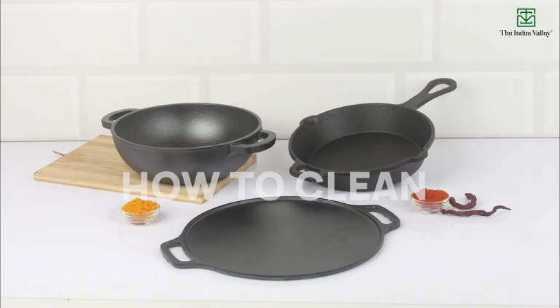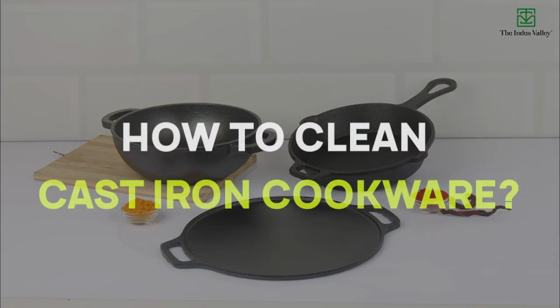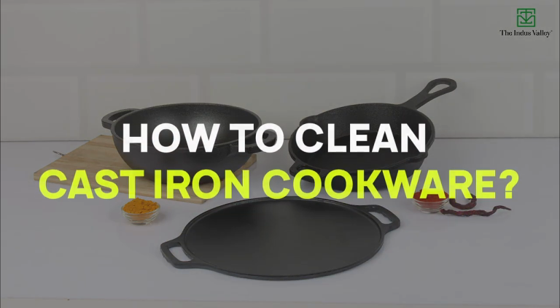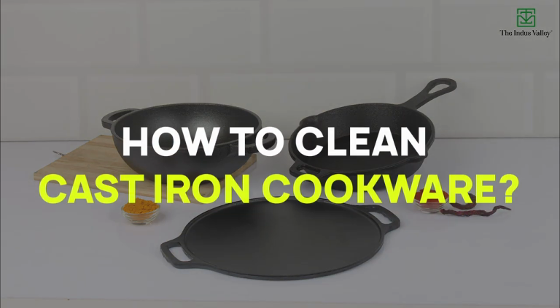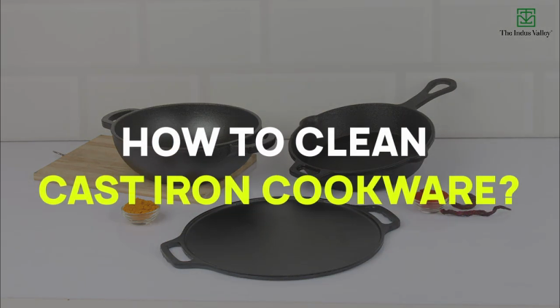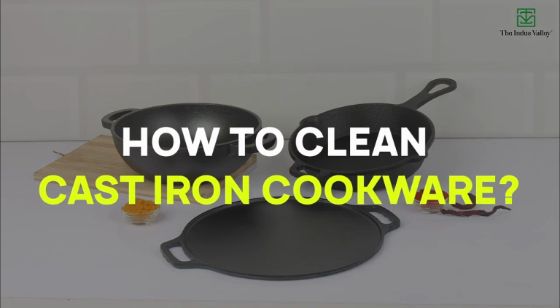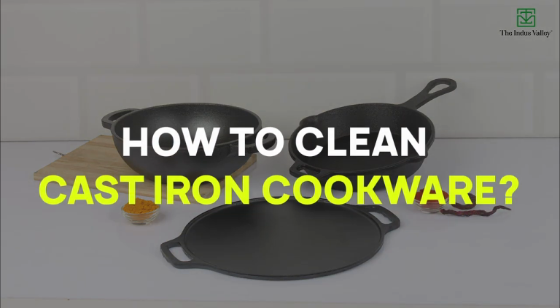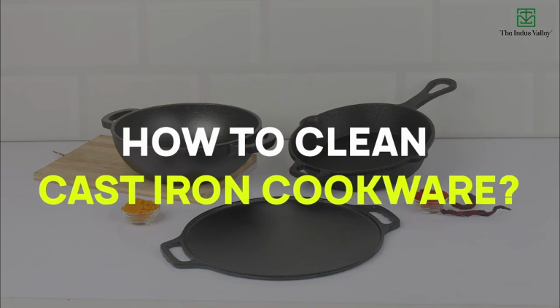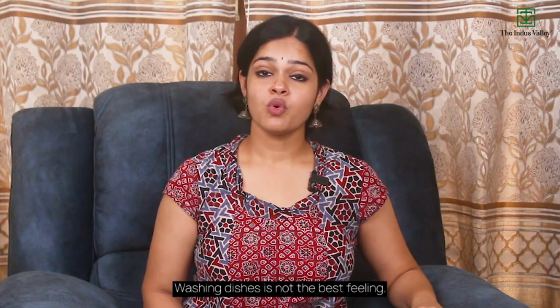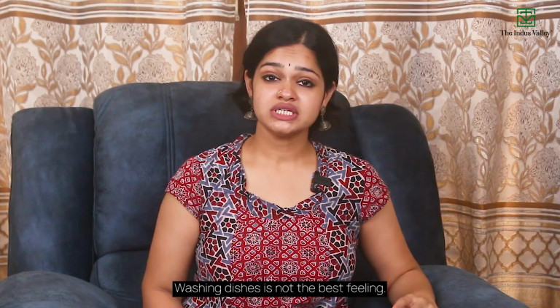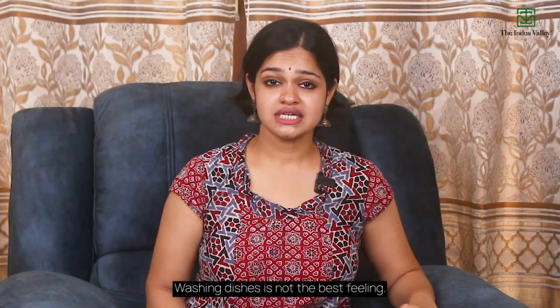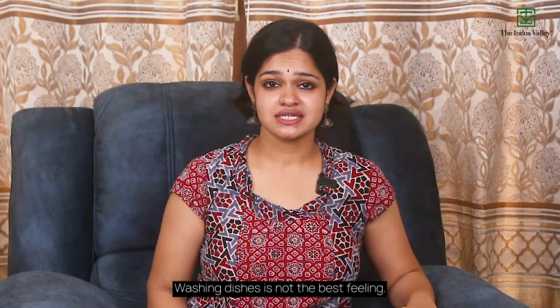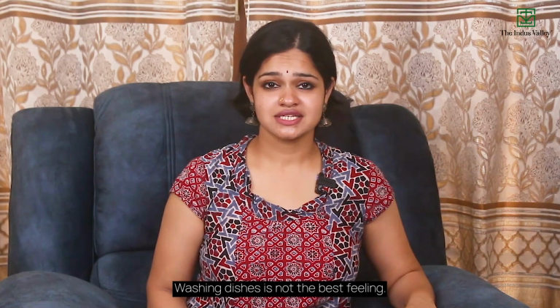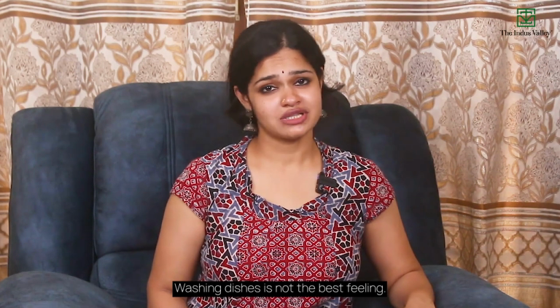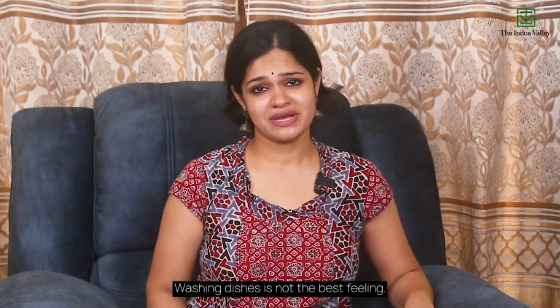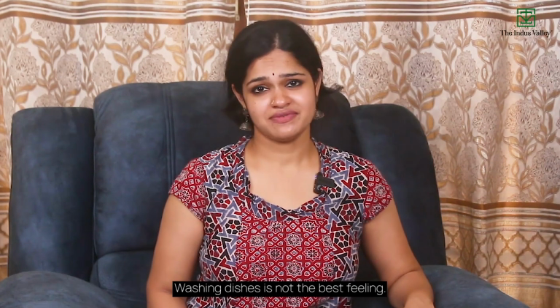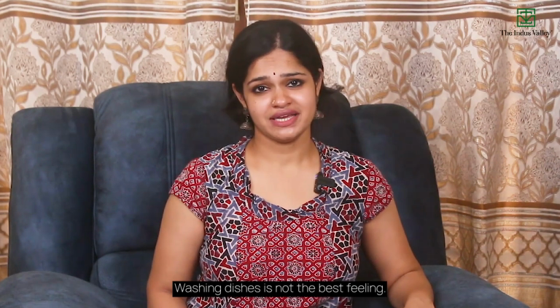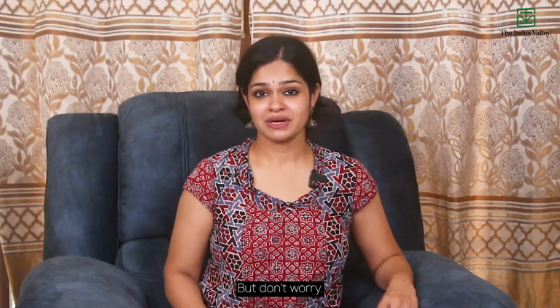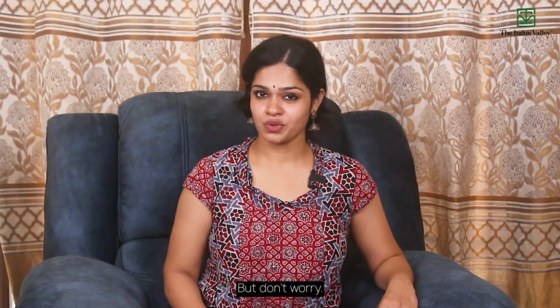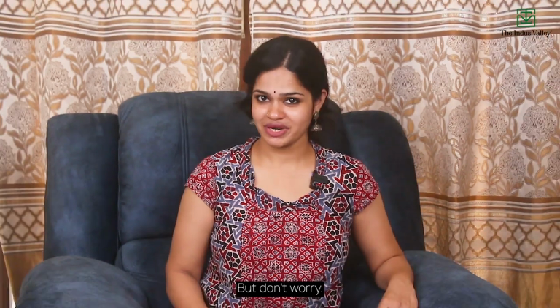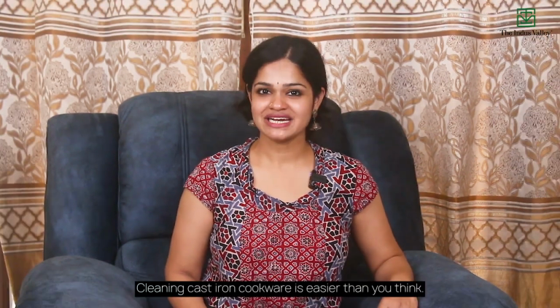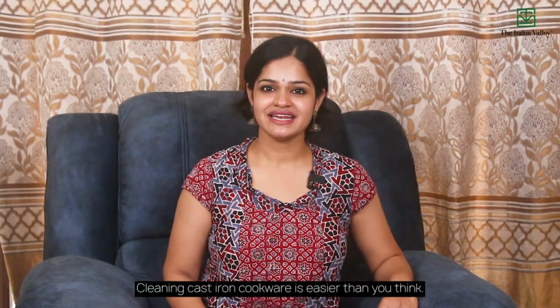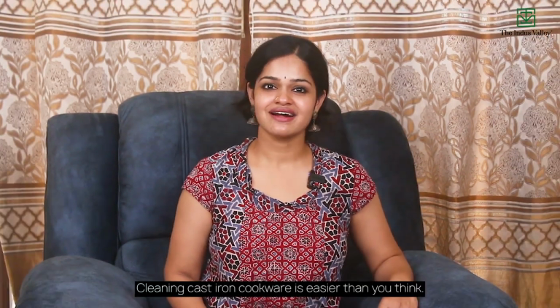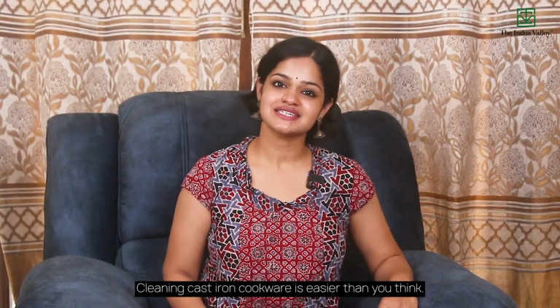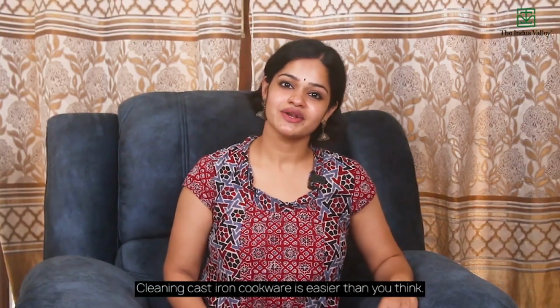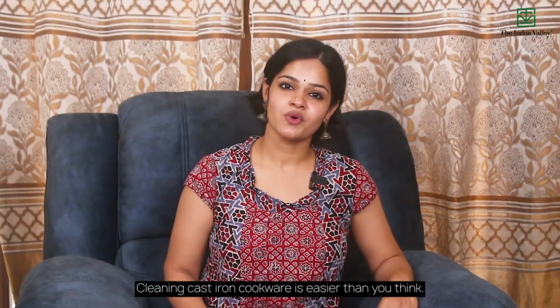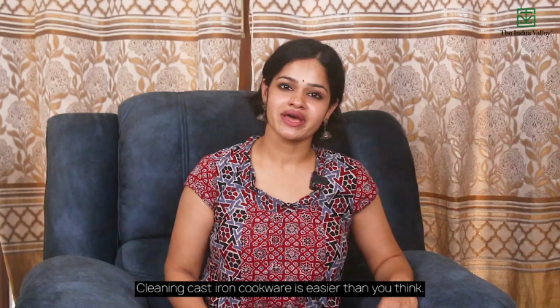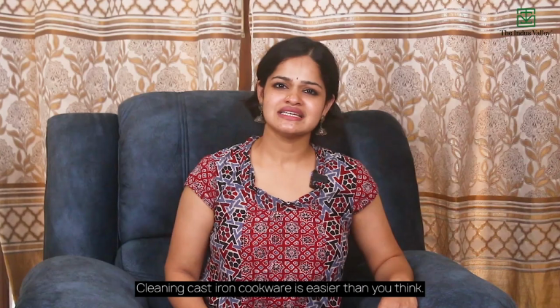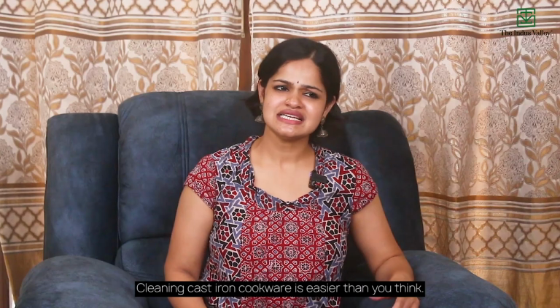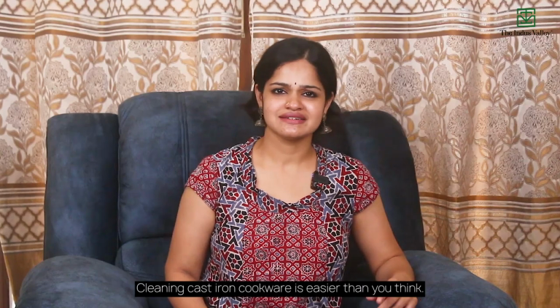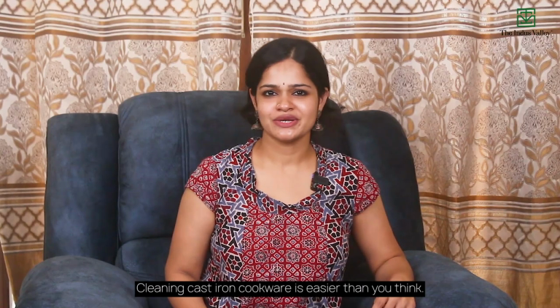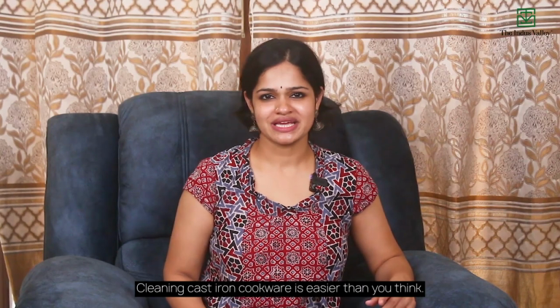How to clean cast iron cookware. Washing dishes is not the best feeling, but don't worry — cleaning cast iron cookware is easier than you think.